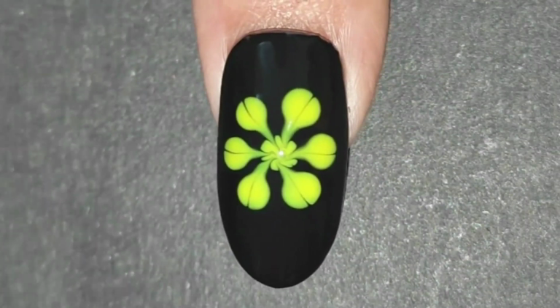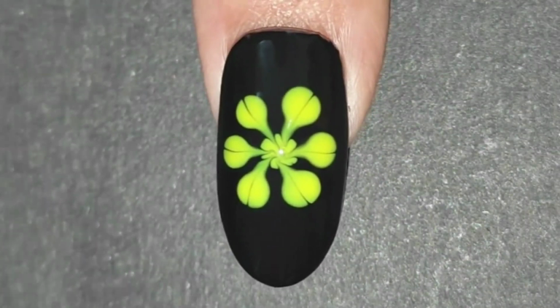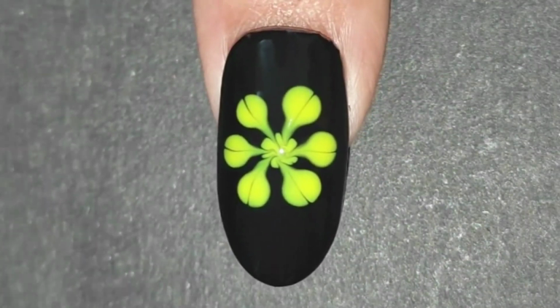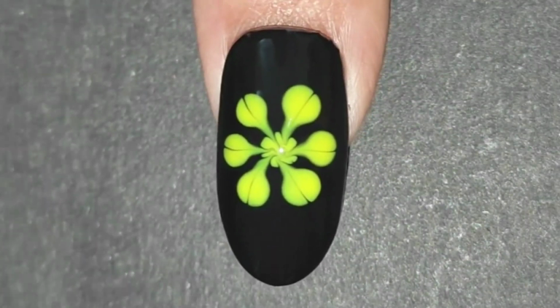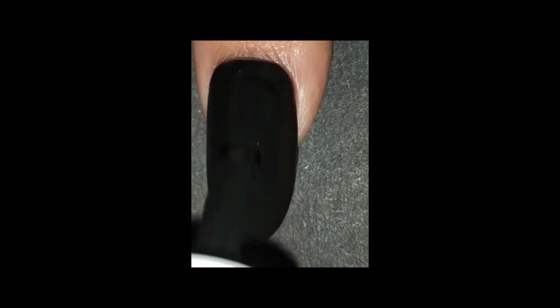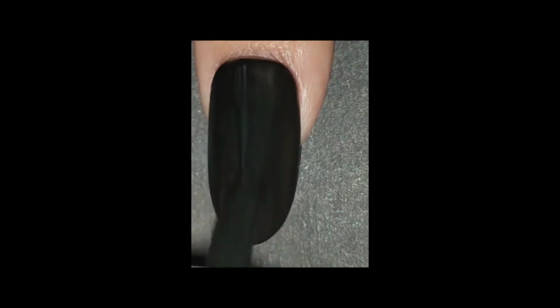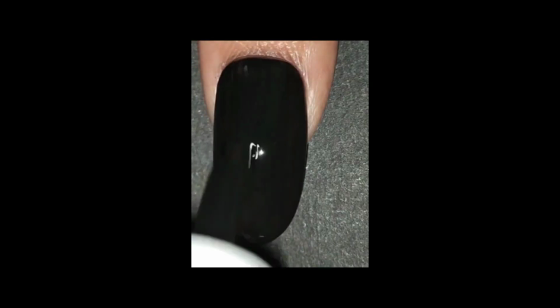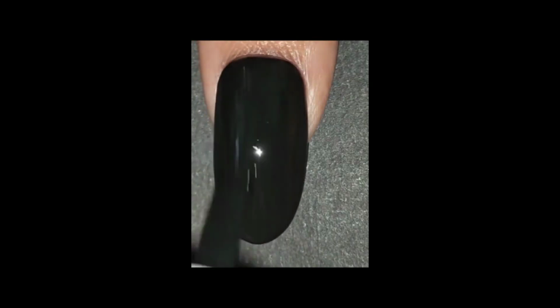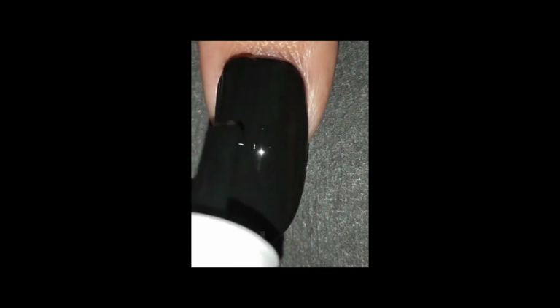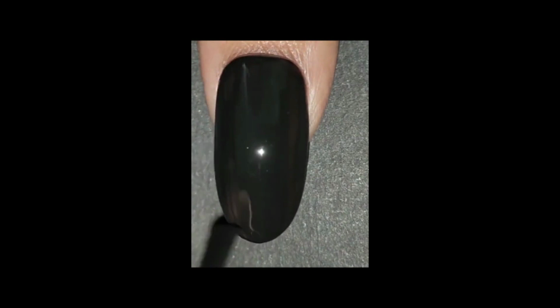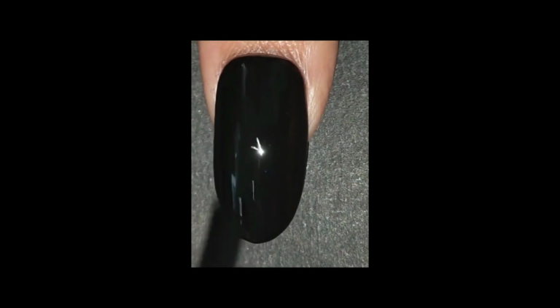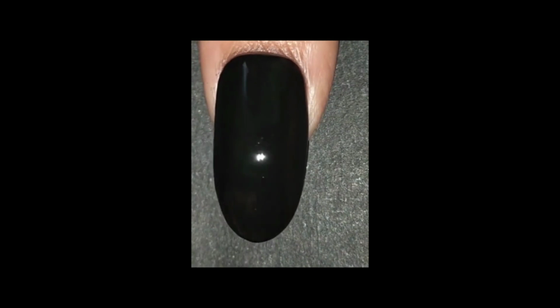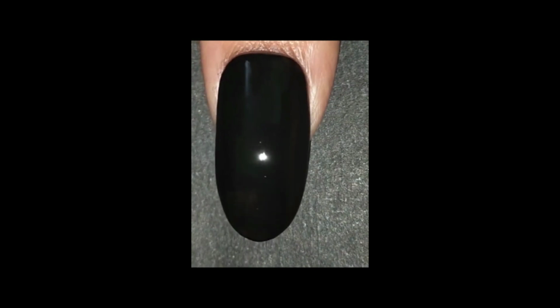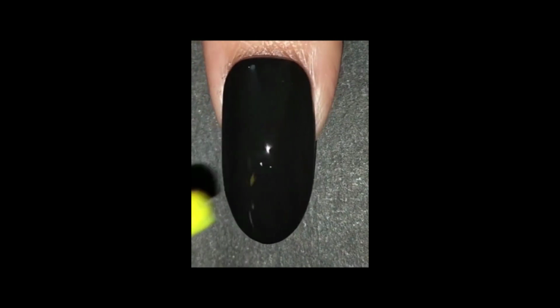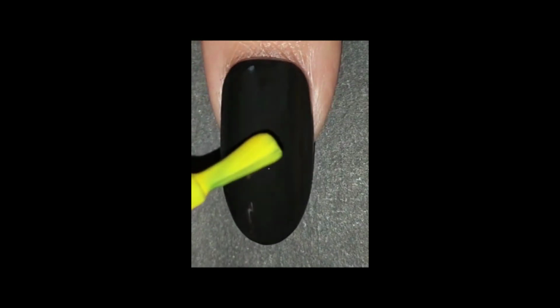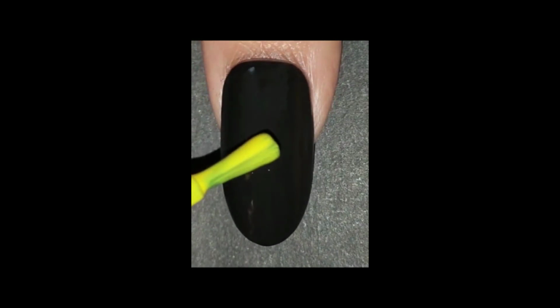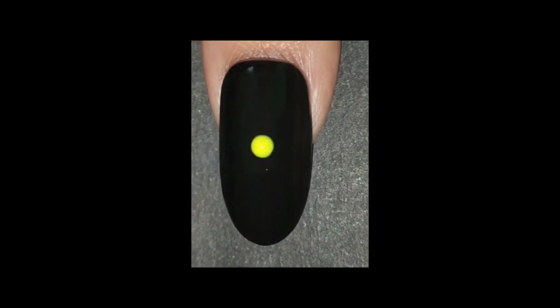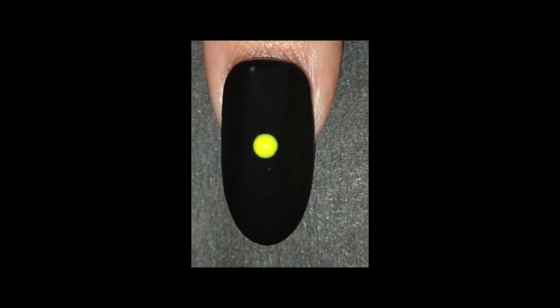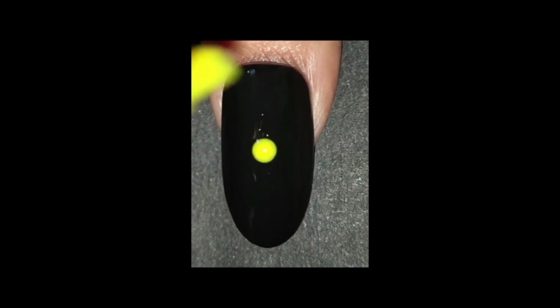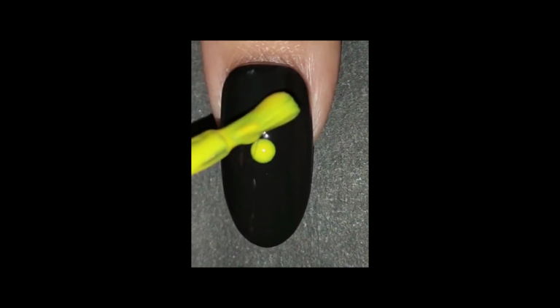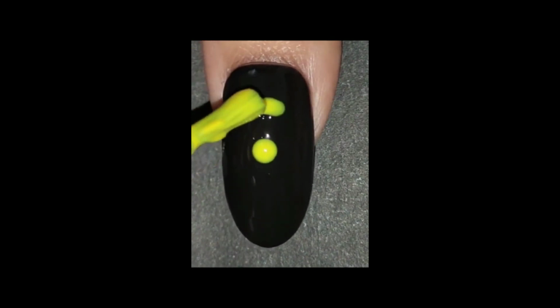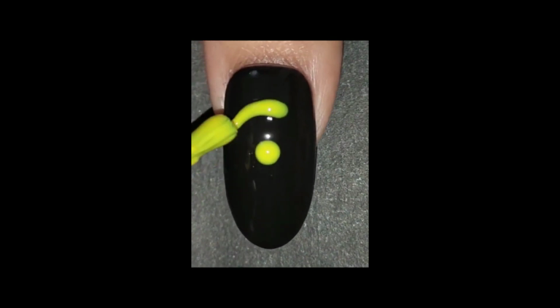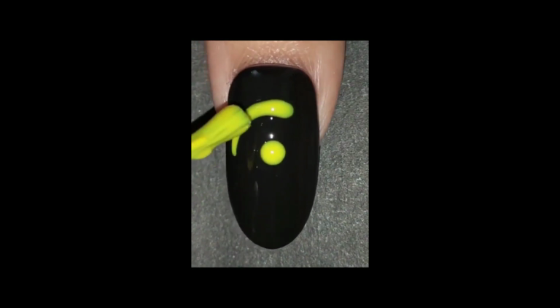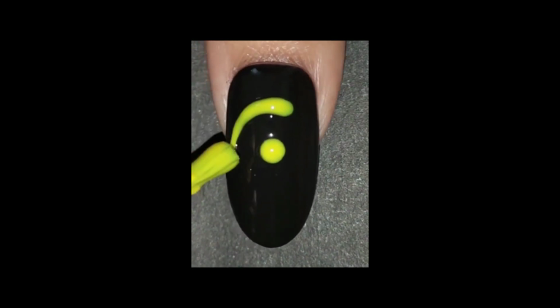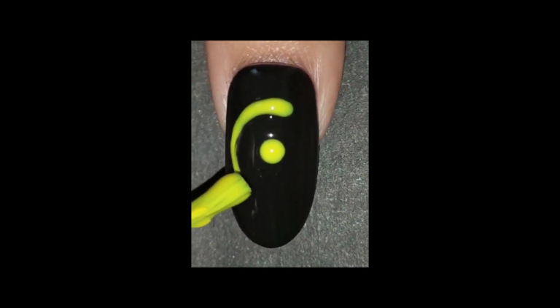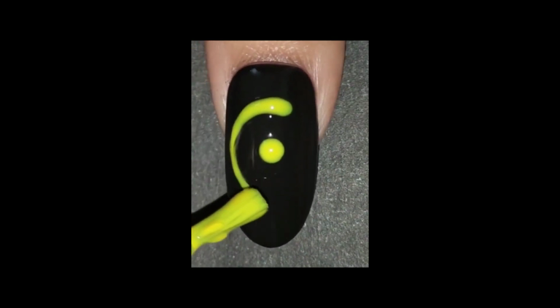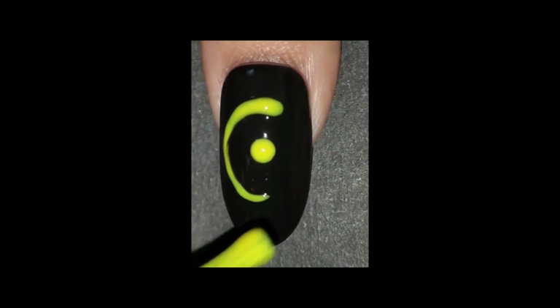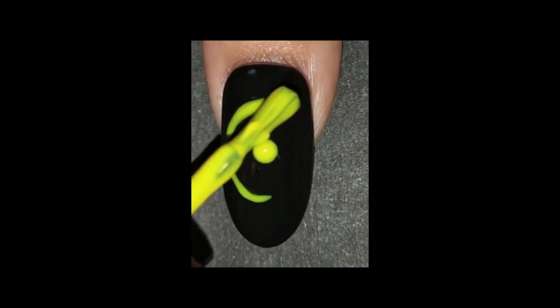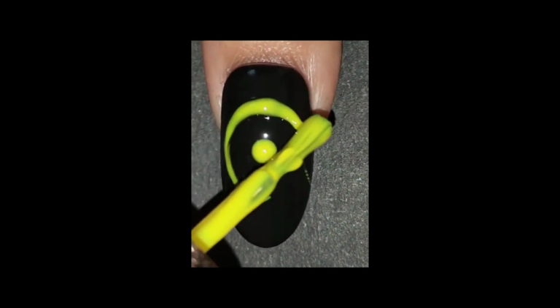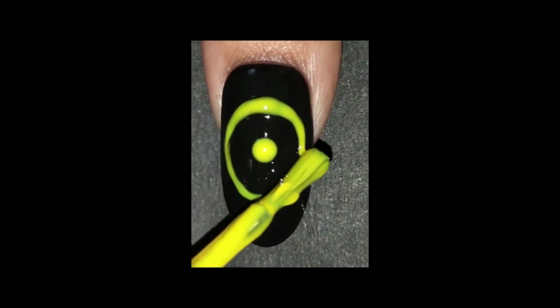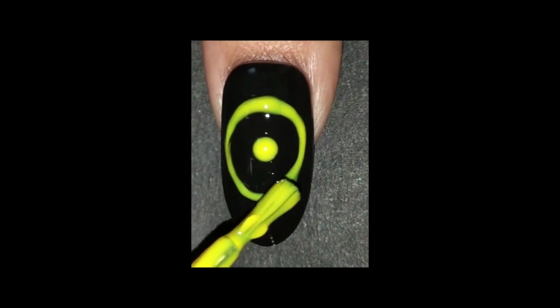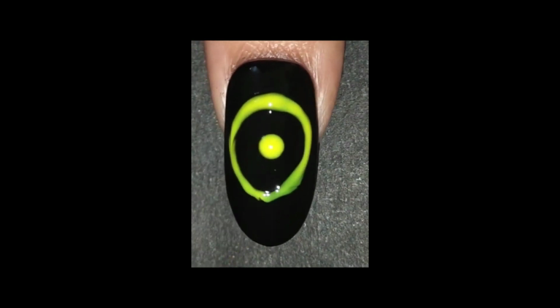Experiment with different color combinations and techniques to achieve the perfect drag marble look that reflects your personal style.